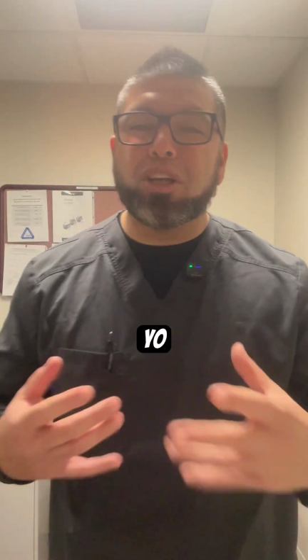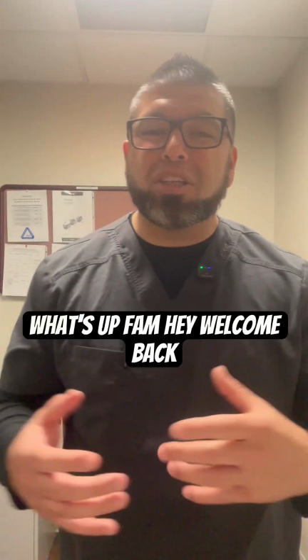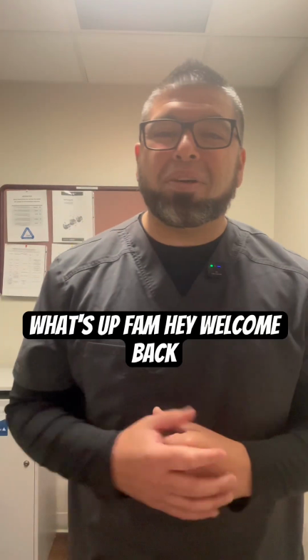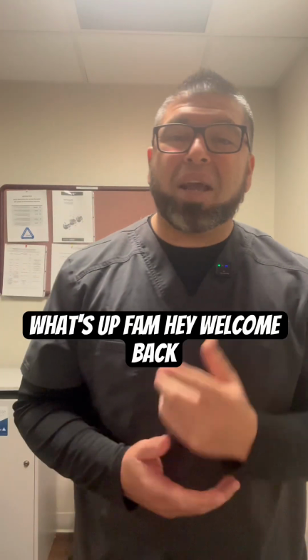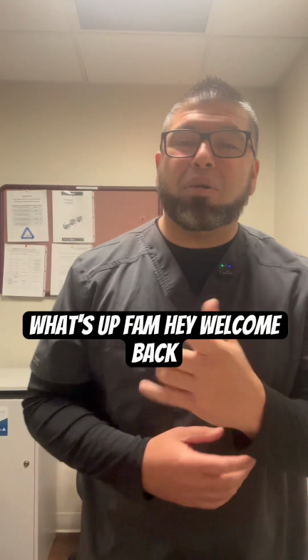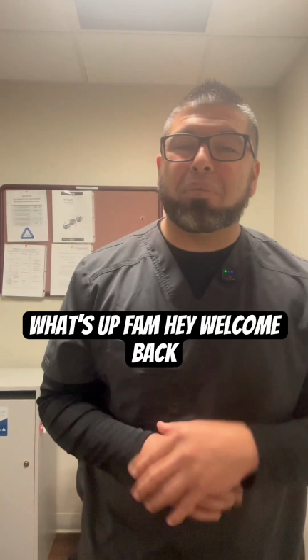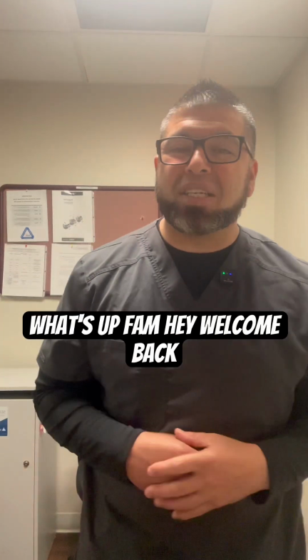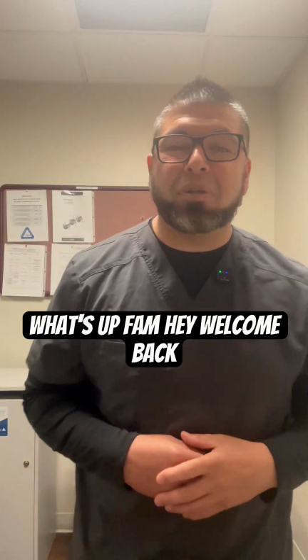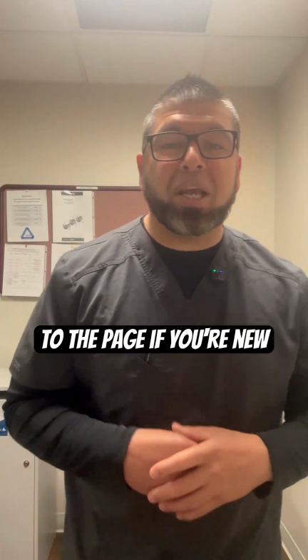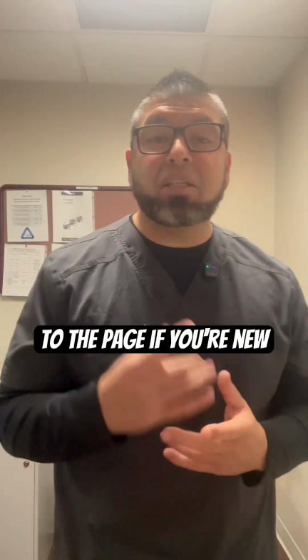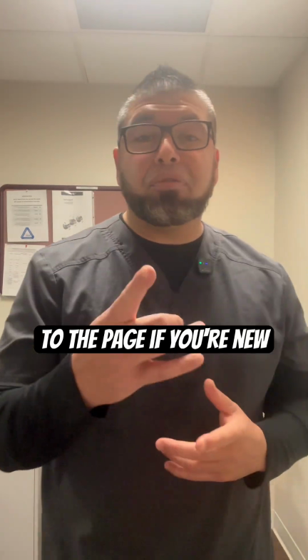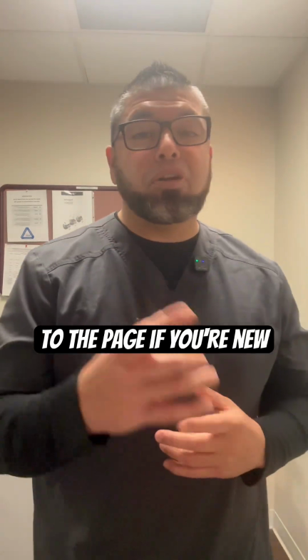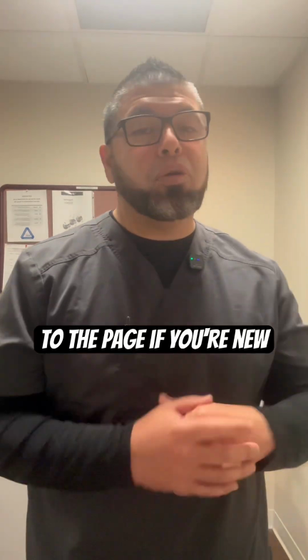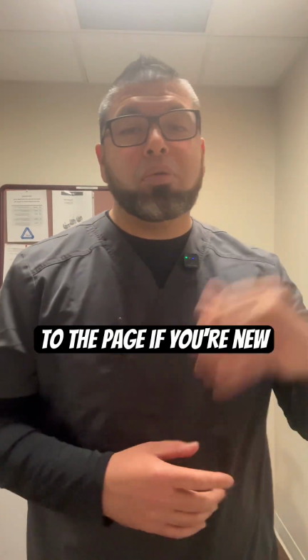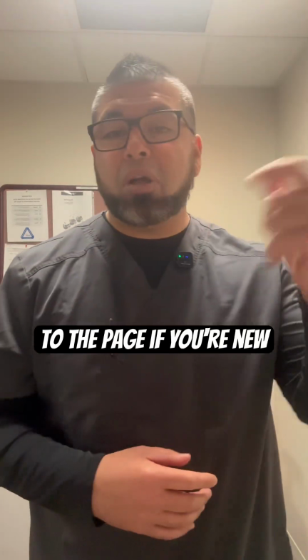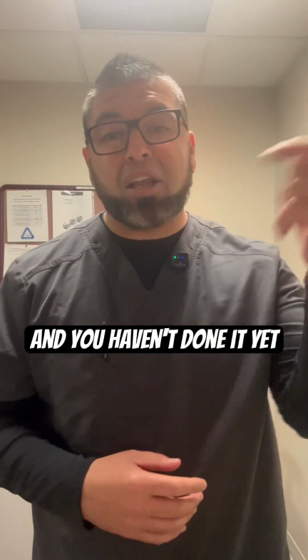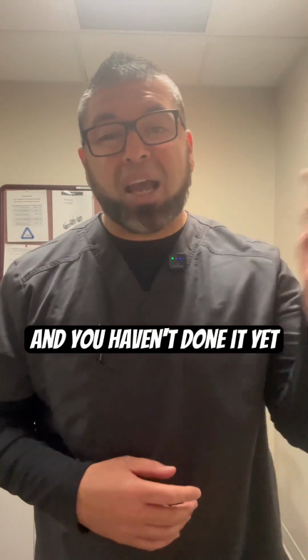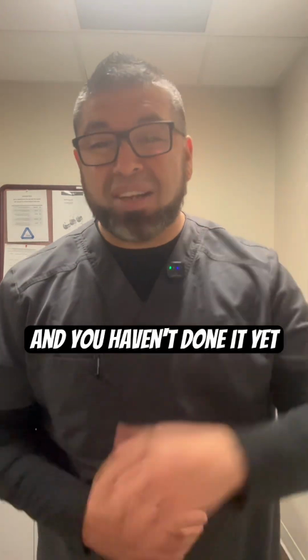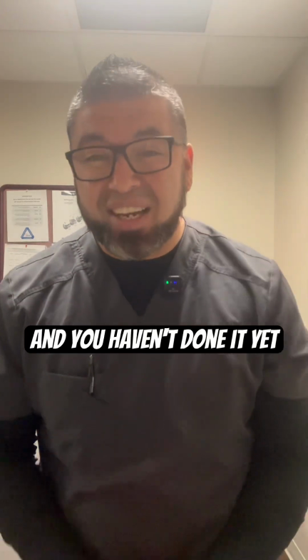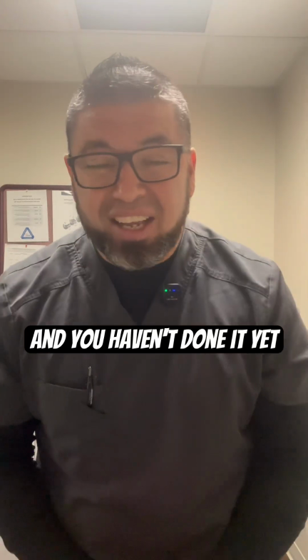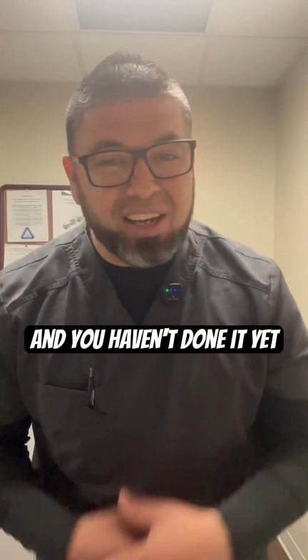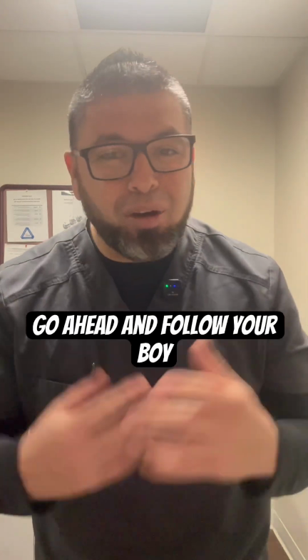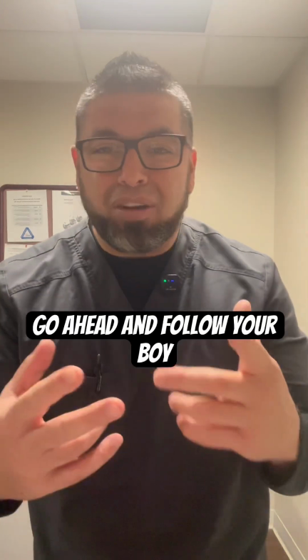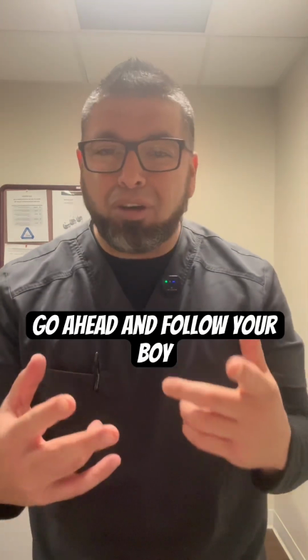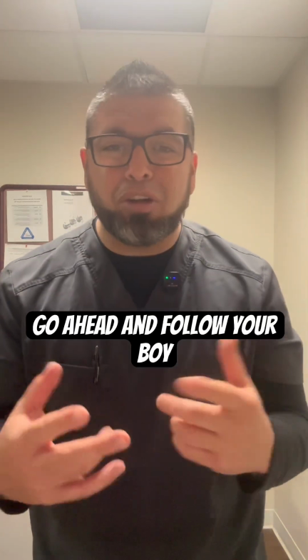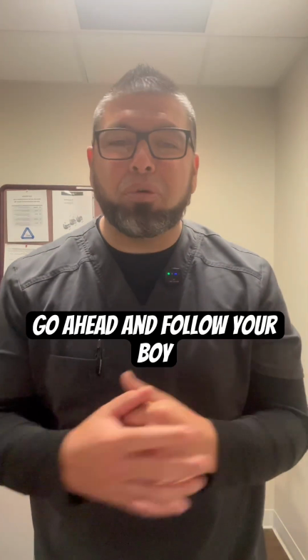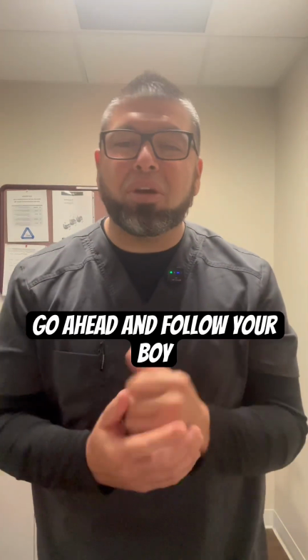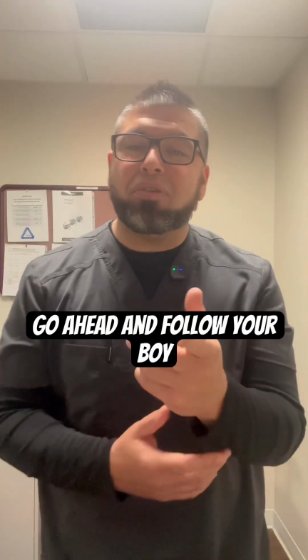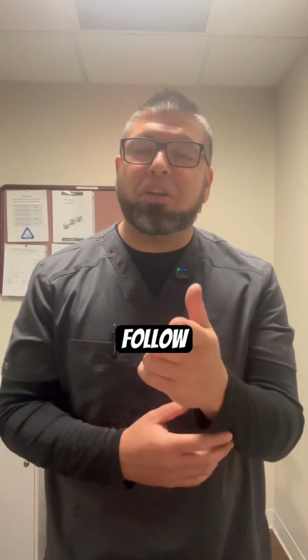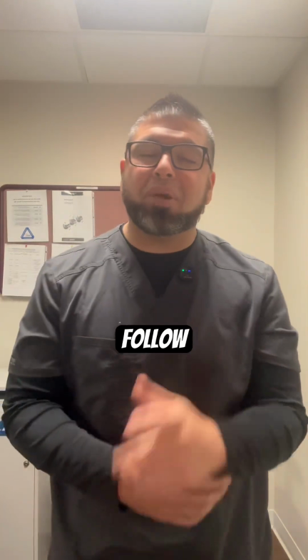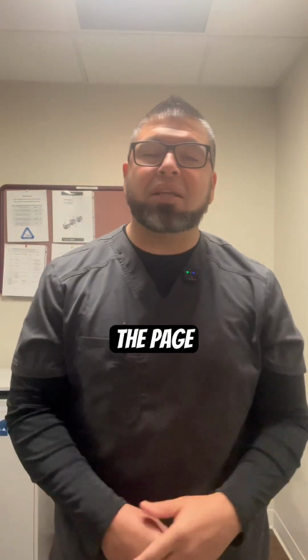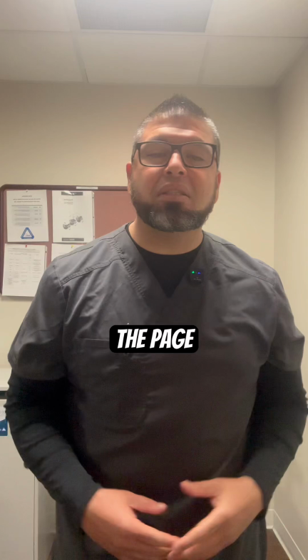Yo, what's up fam. Hey, welcome back to the page. If you're new and you haven't done it yet, go ahead and follow your boy, follow the page.